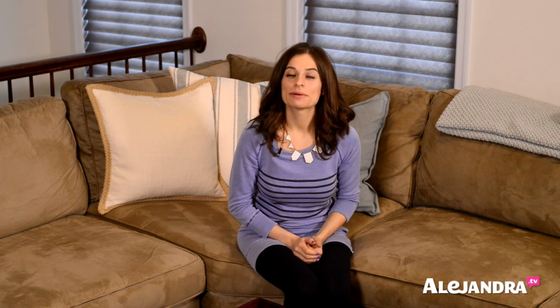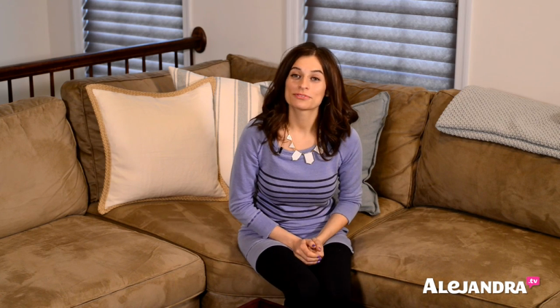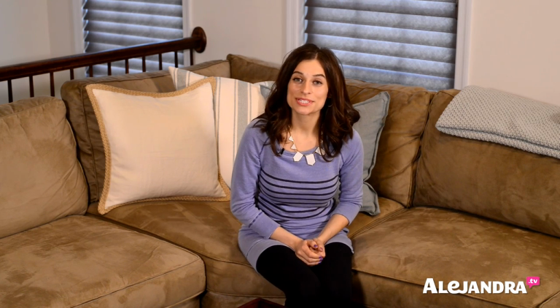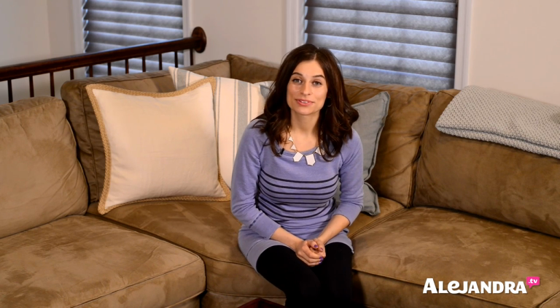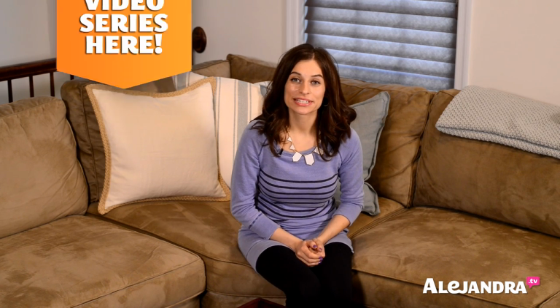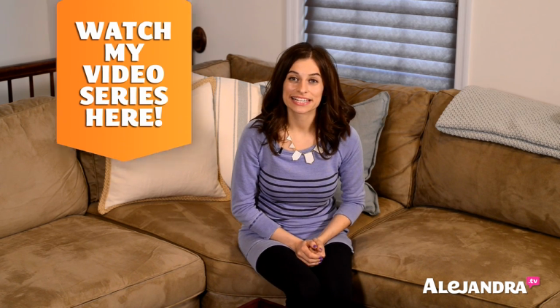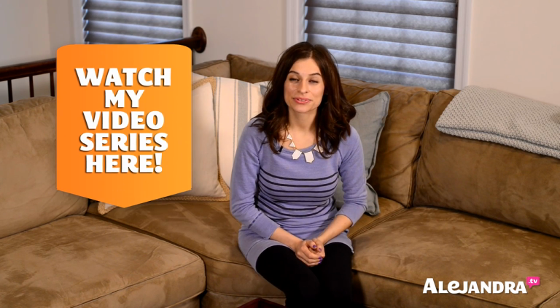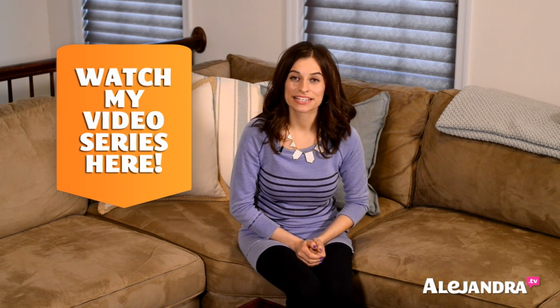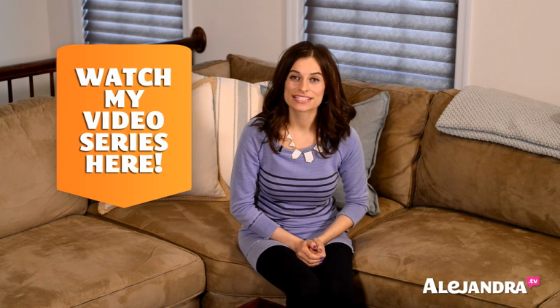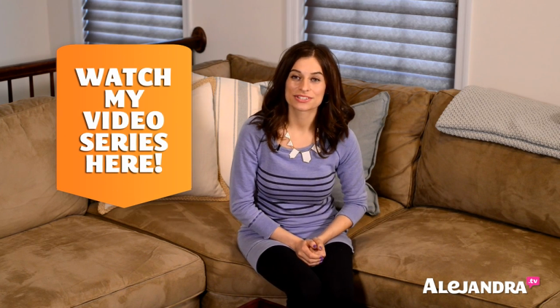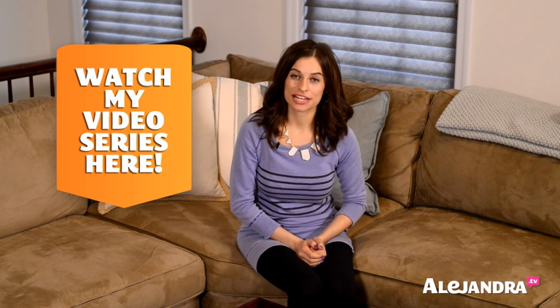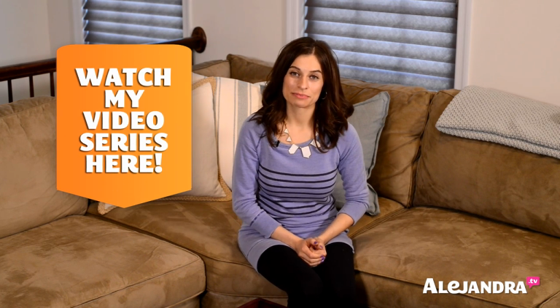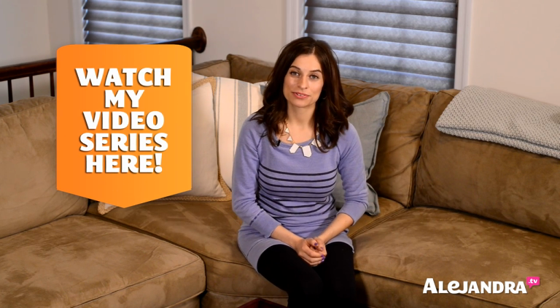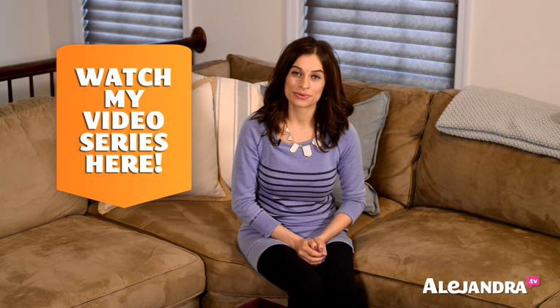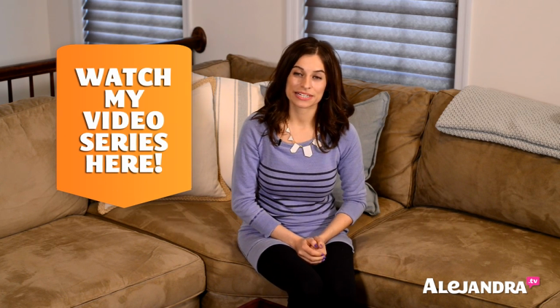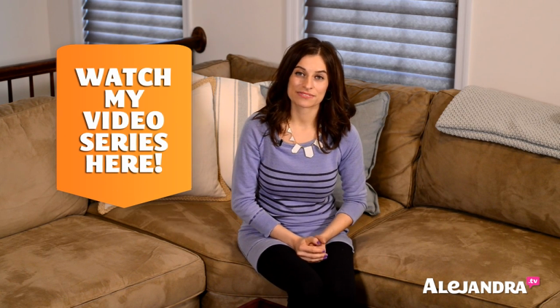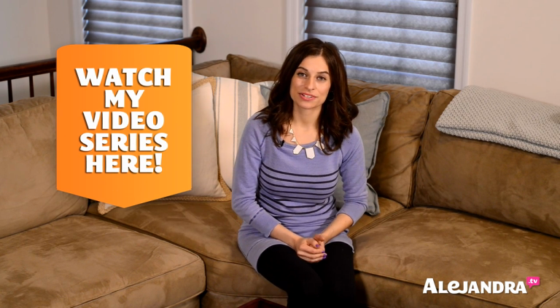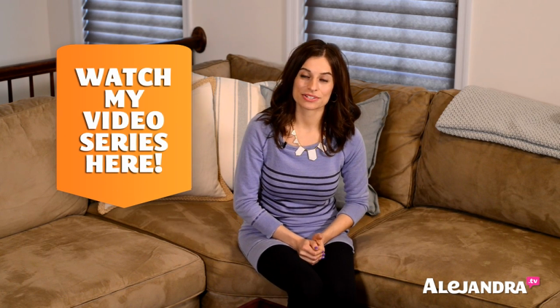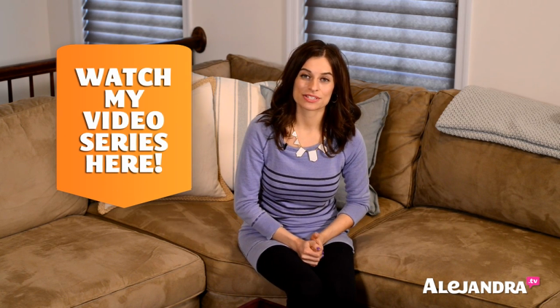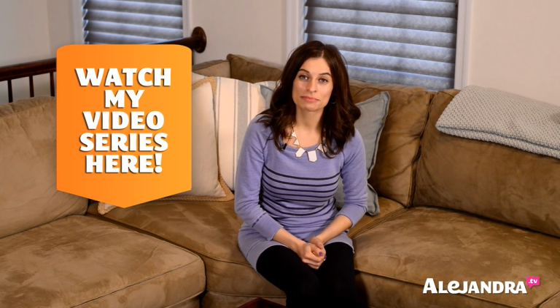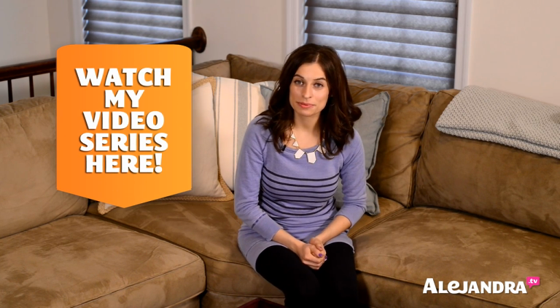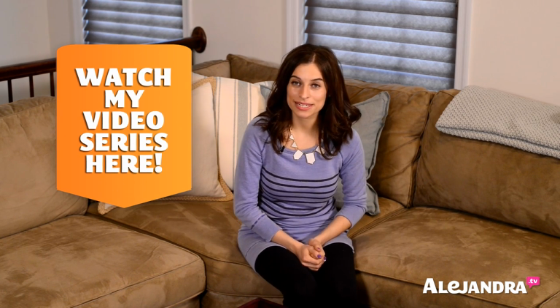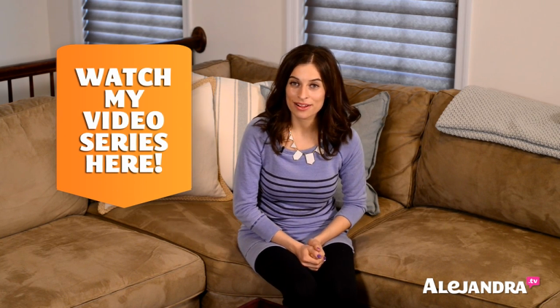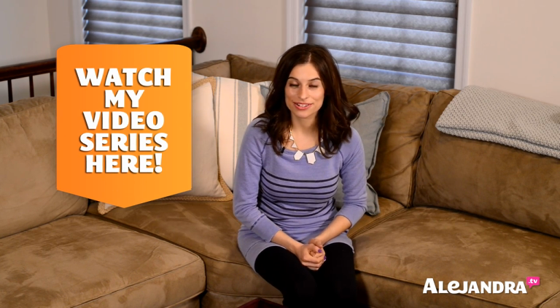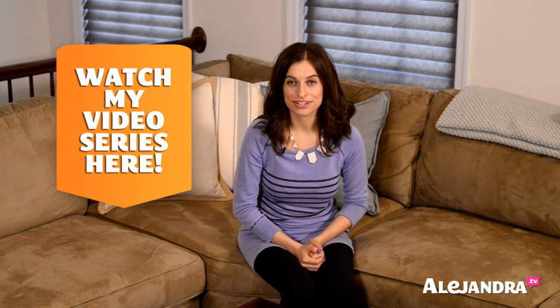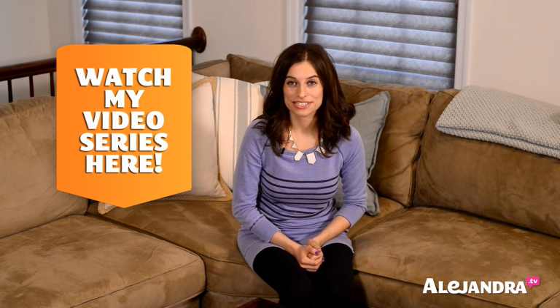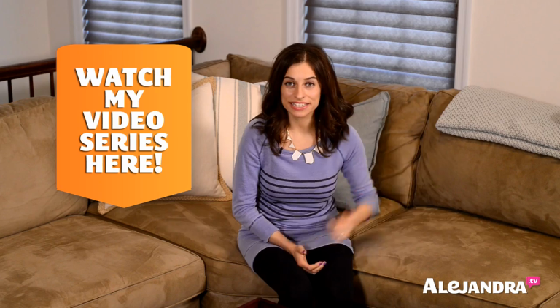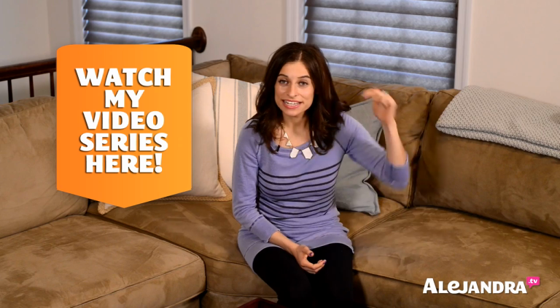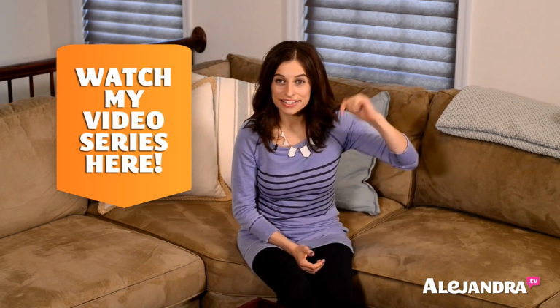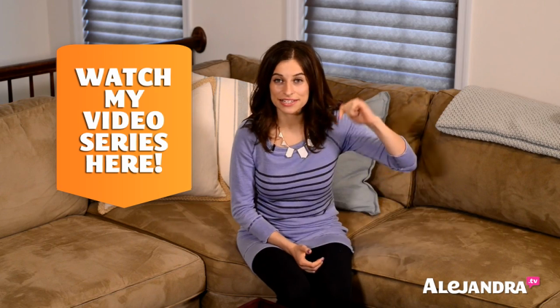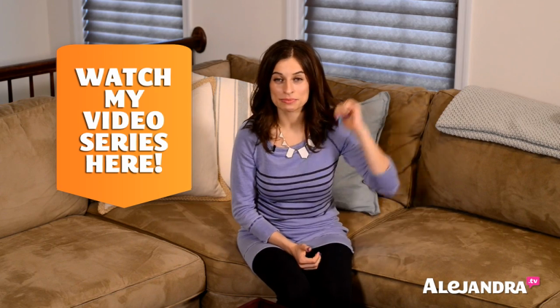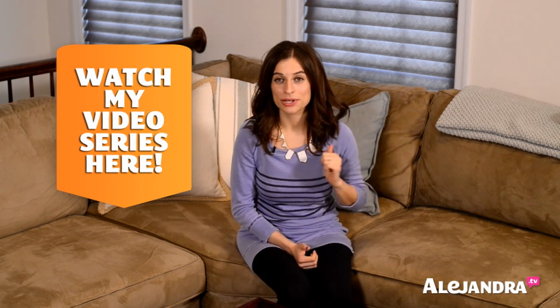But first, if you're looking to get organized, you can check out my free organizing video series on my website, Alejandra.tv. The link is below.